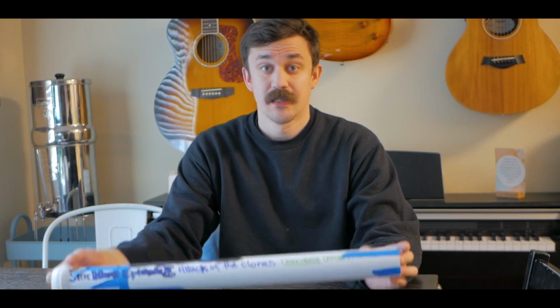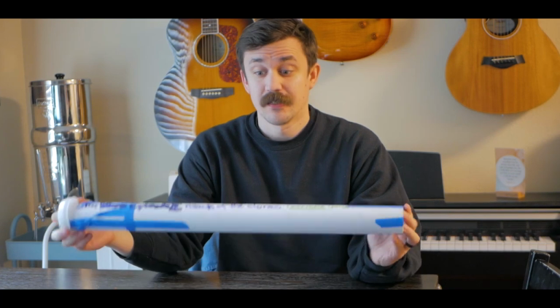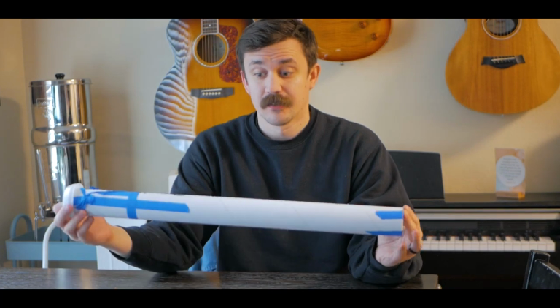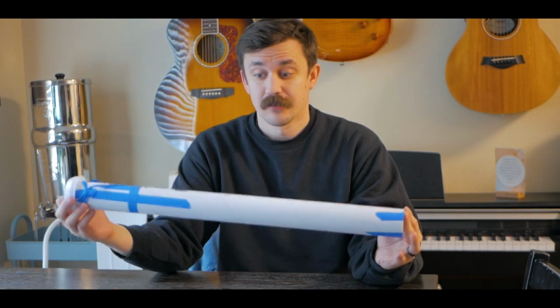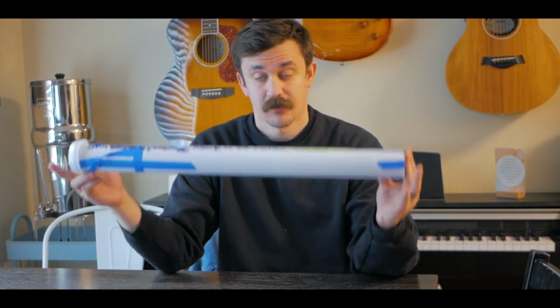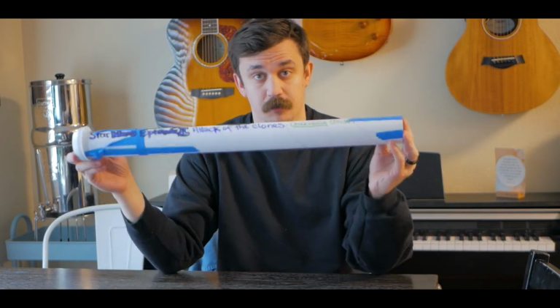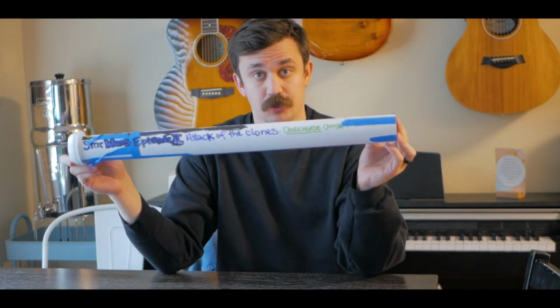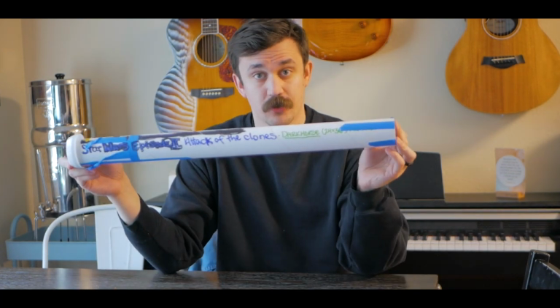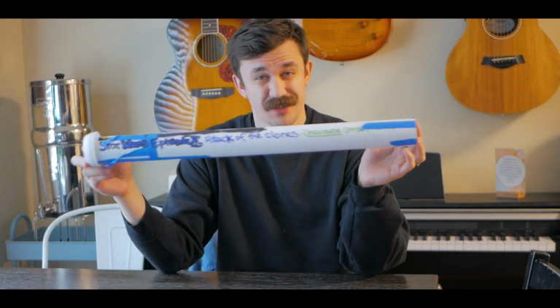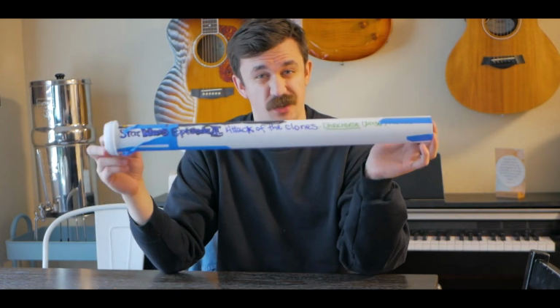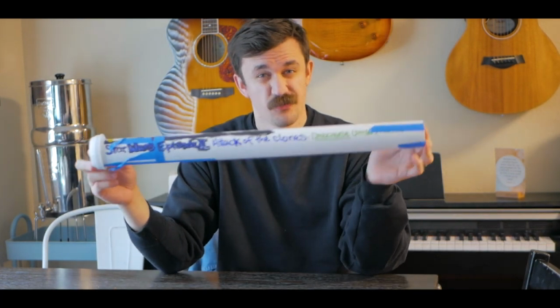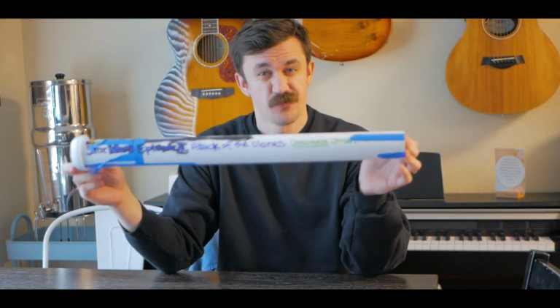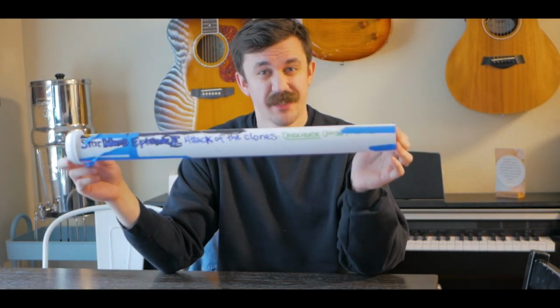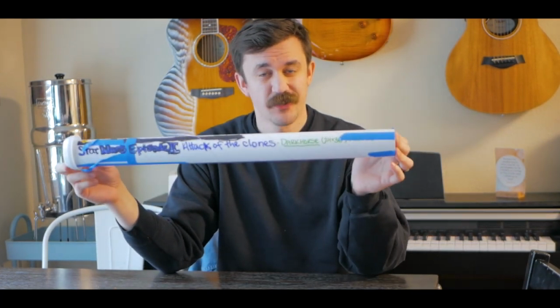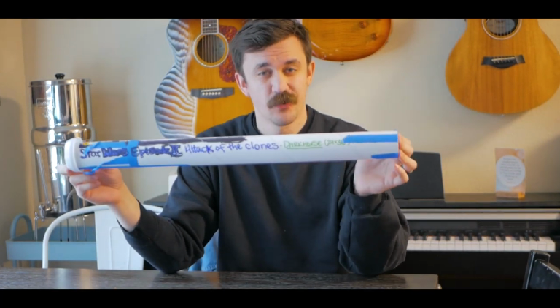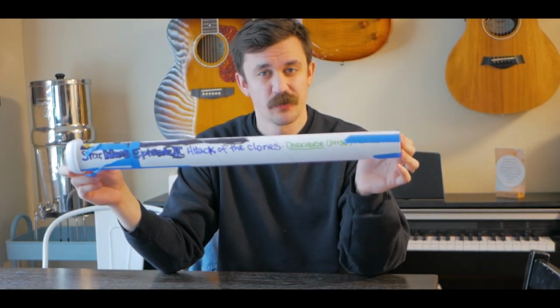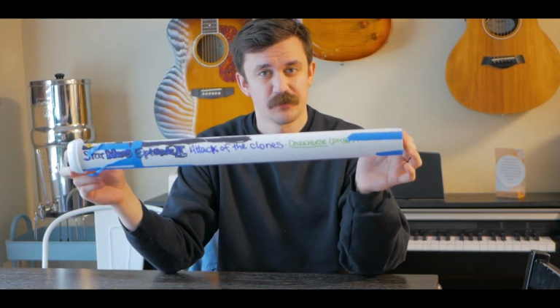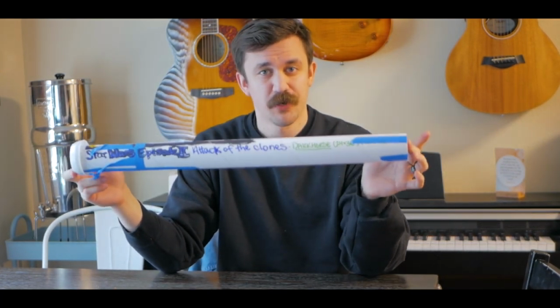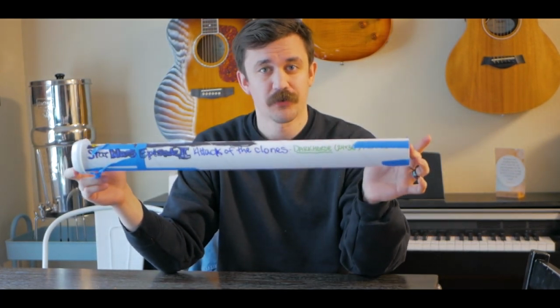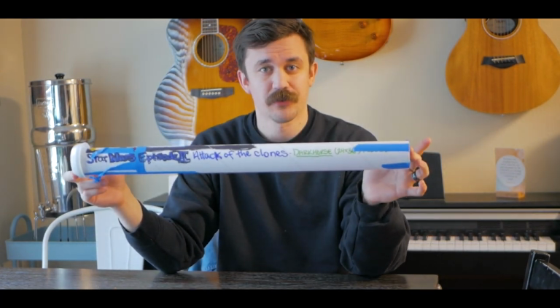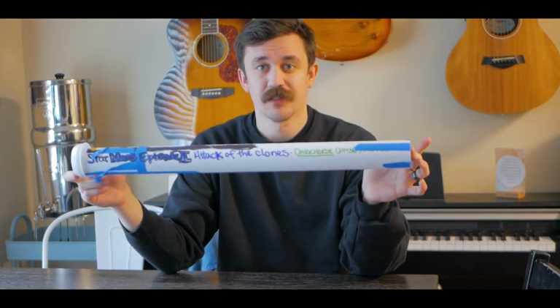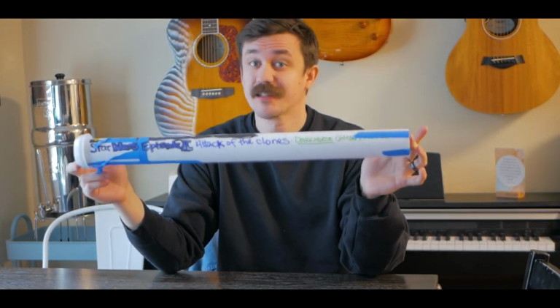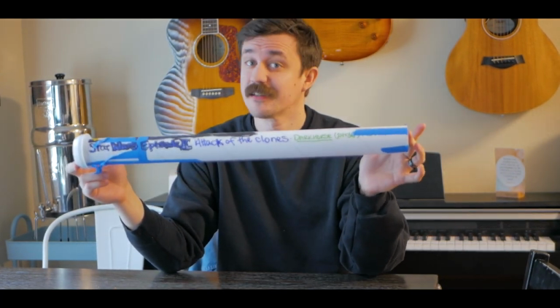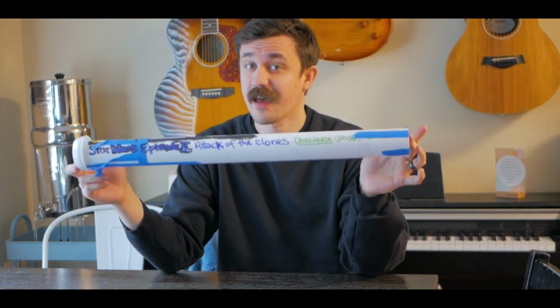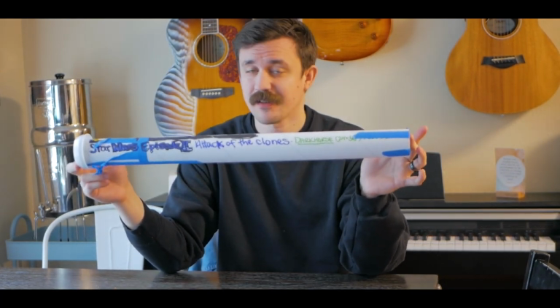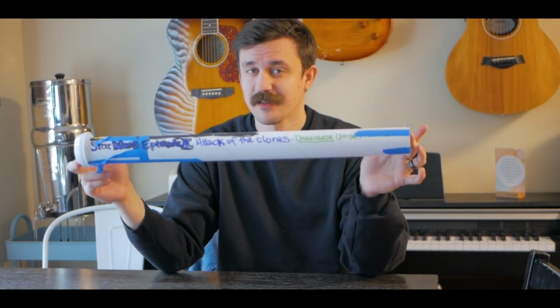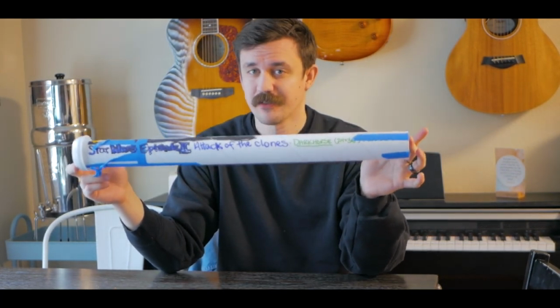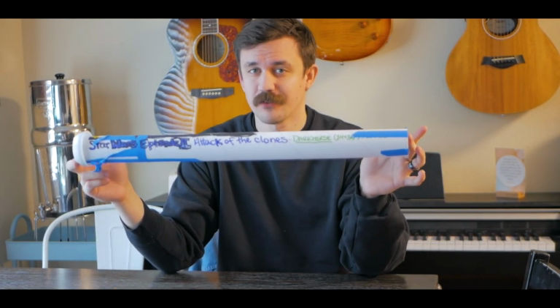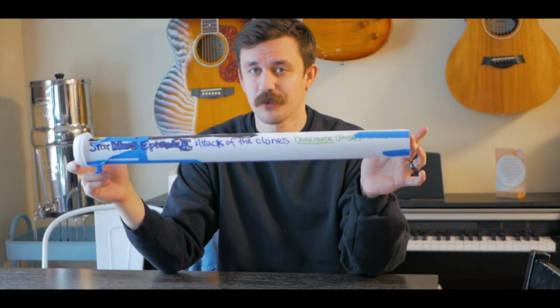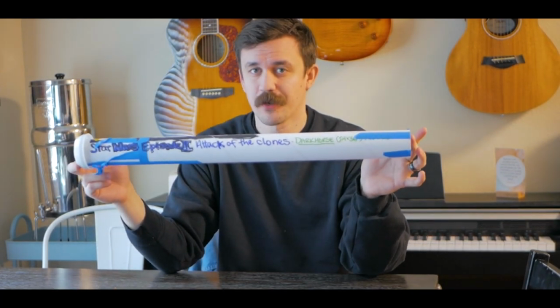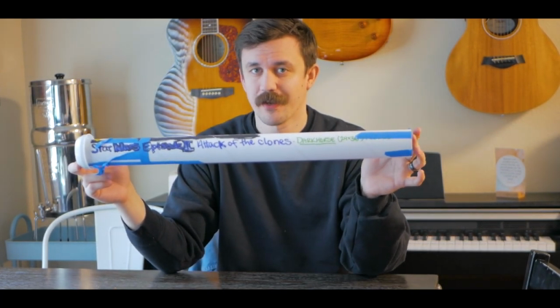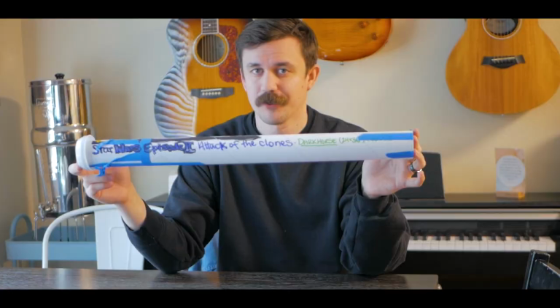I'm going to show you this really cool poster that is in this tube right here.